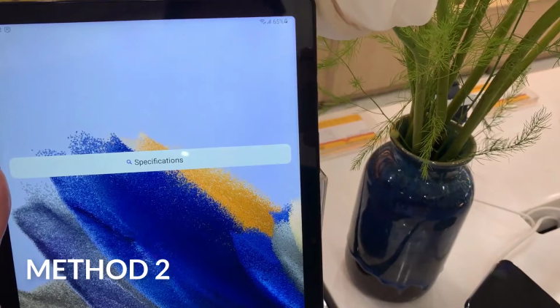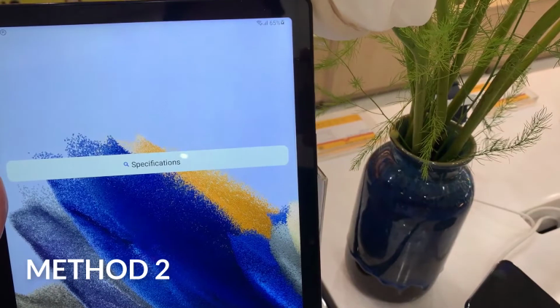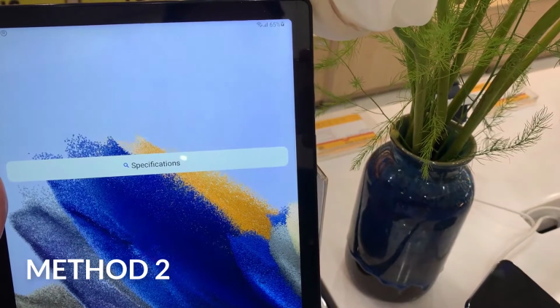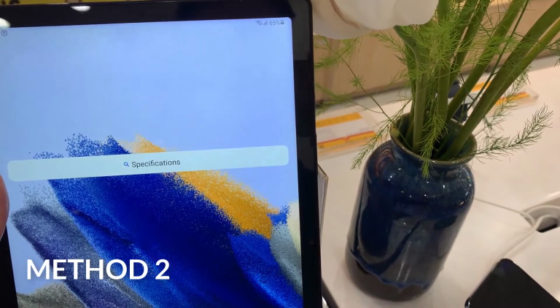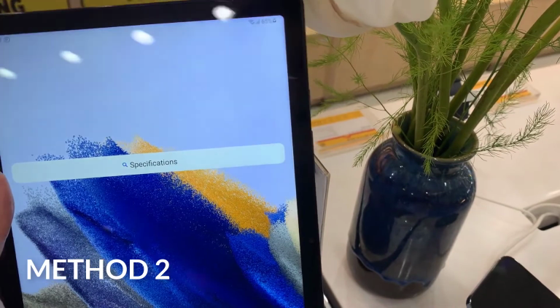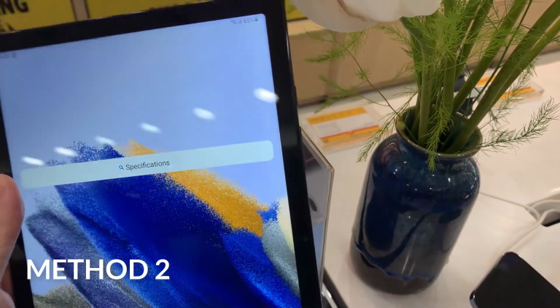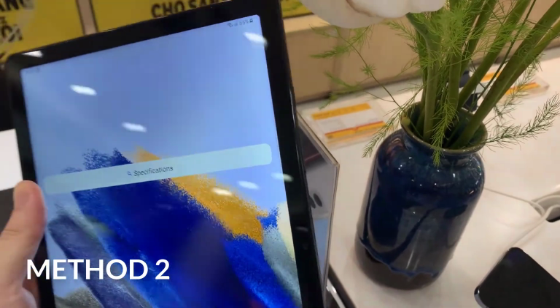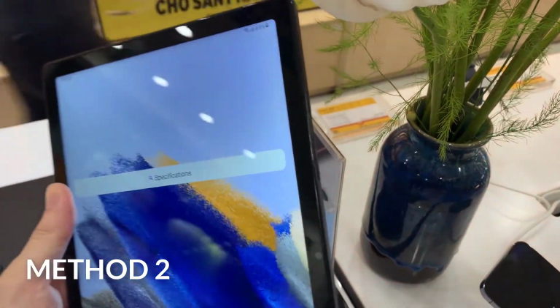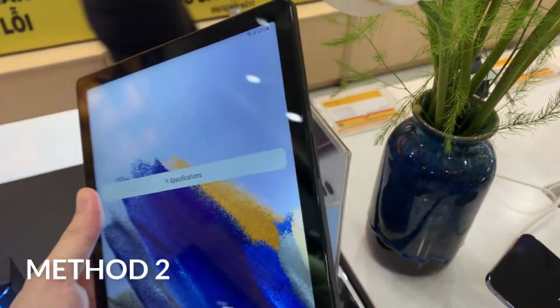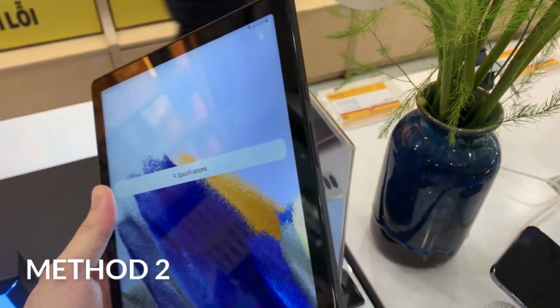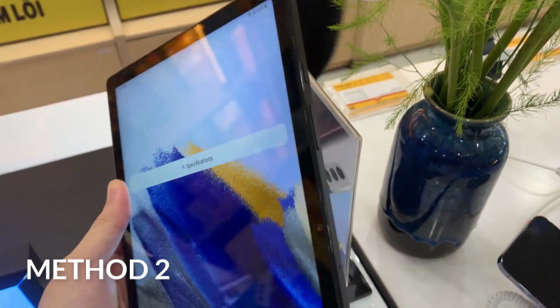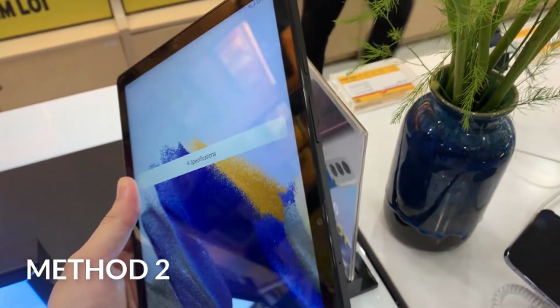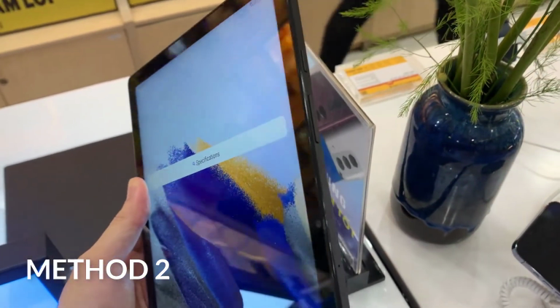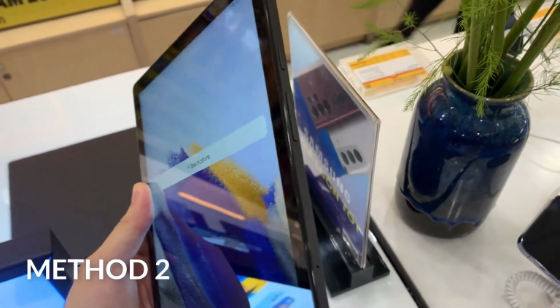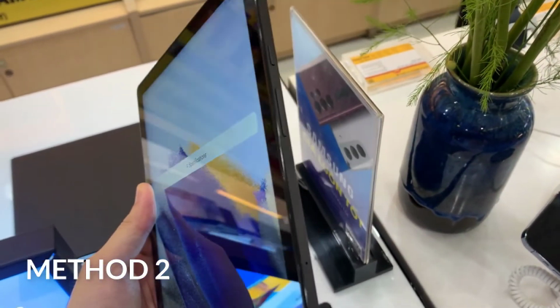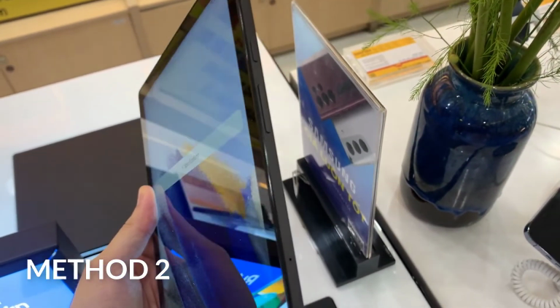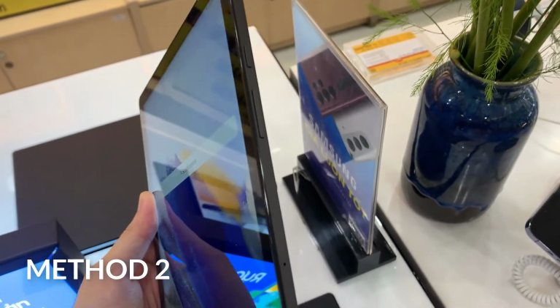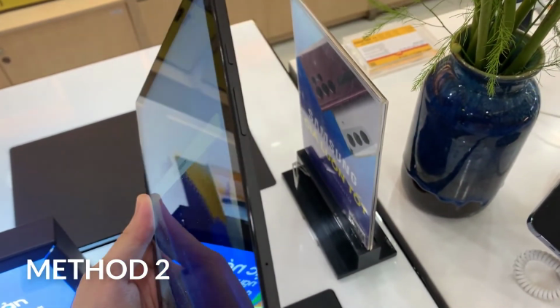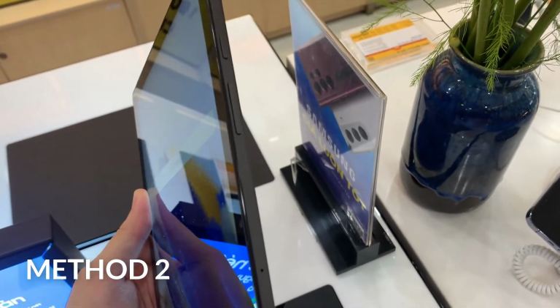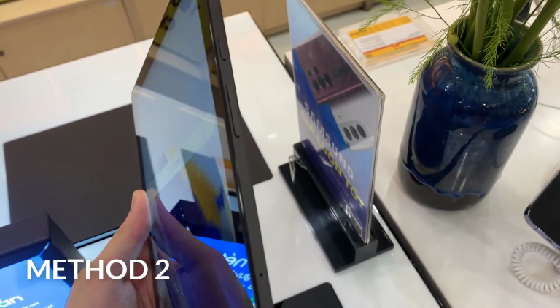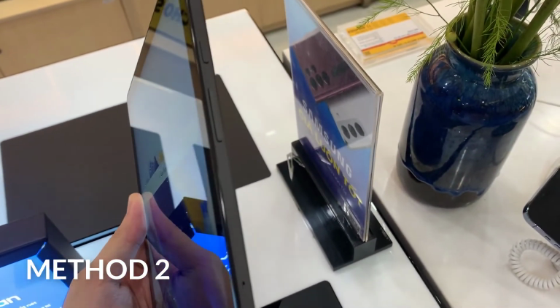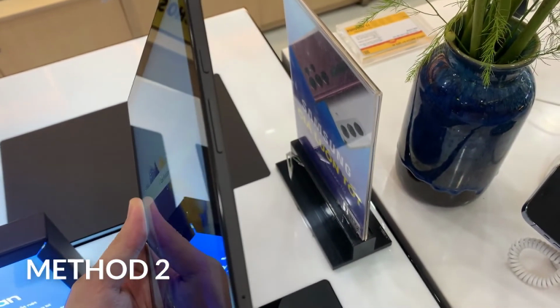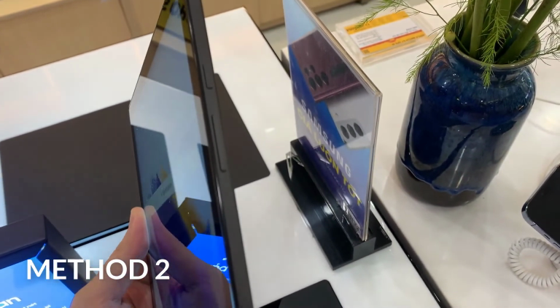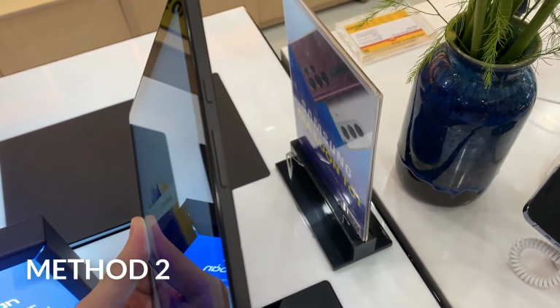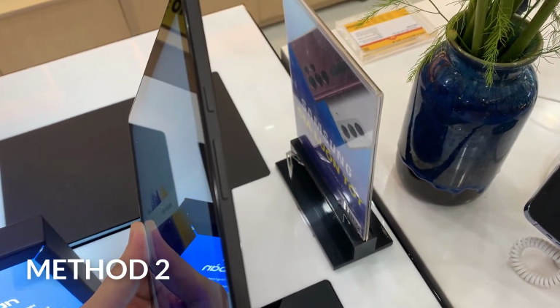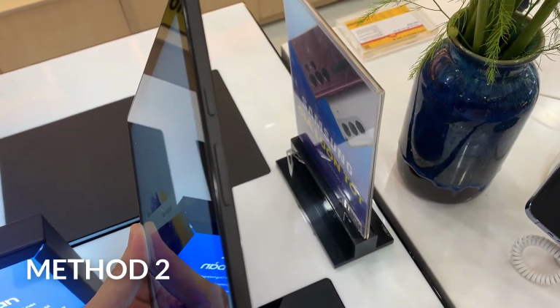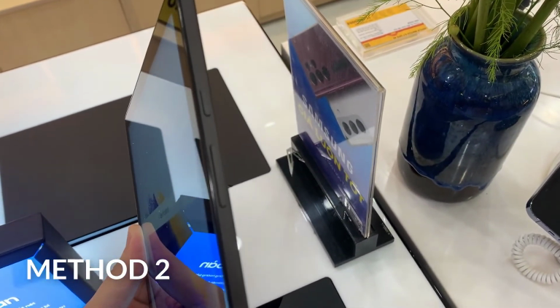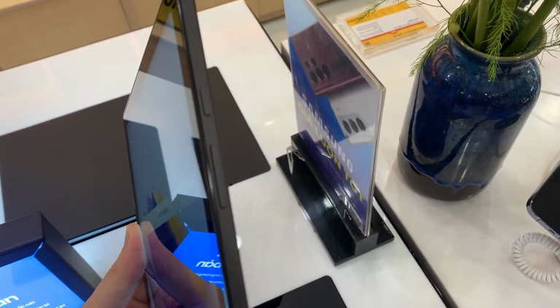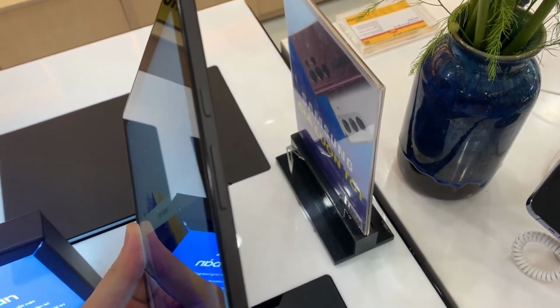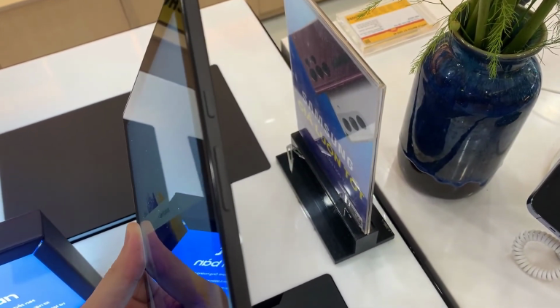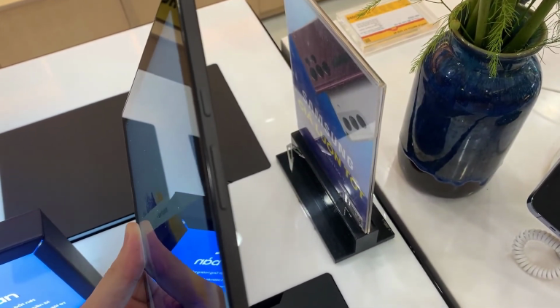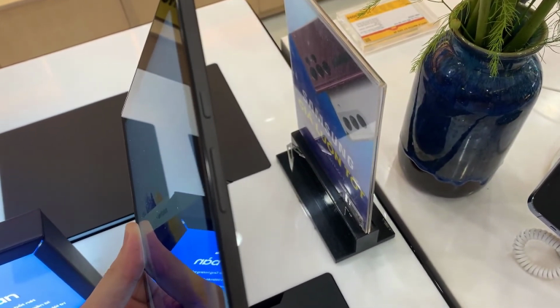Method 2: you can use the power button. Thank you.